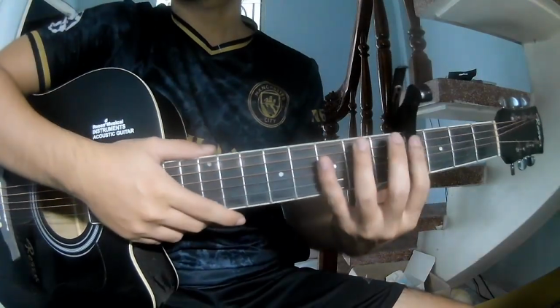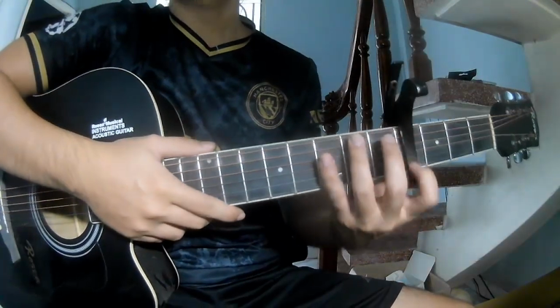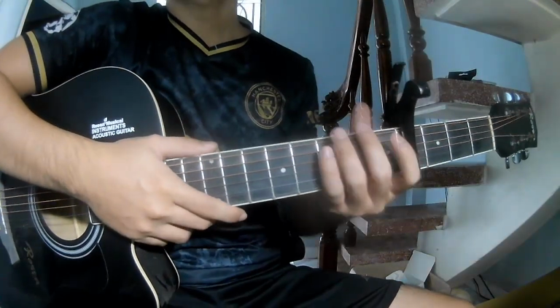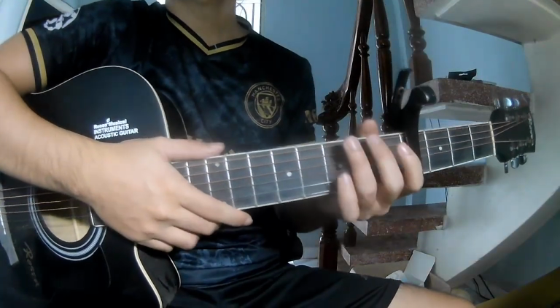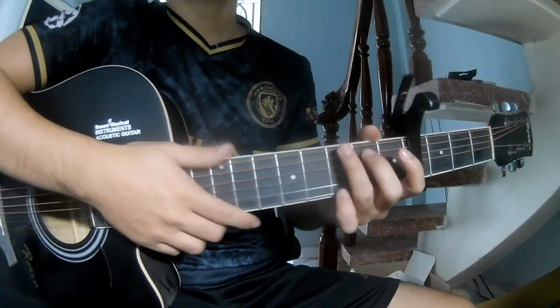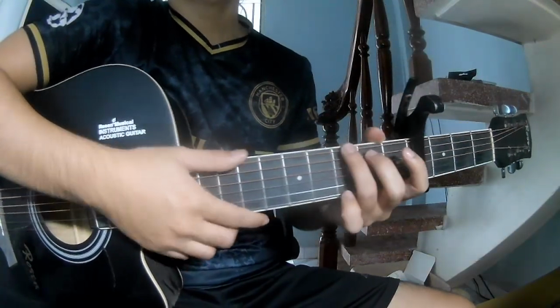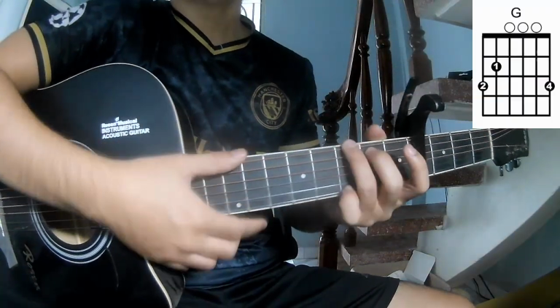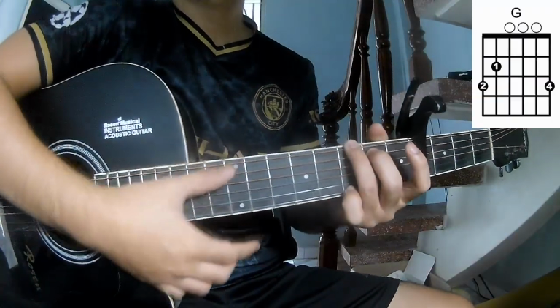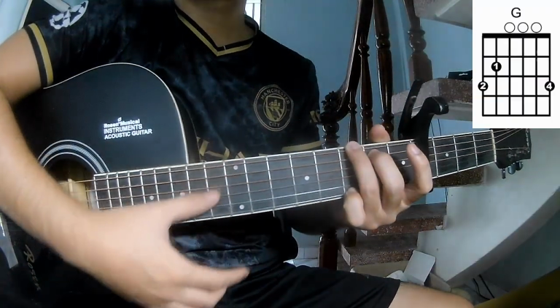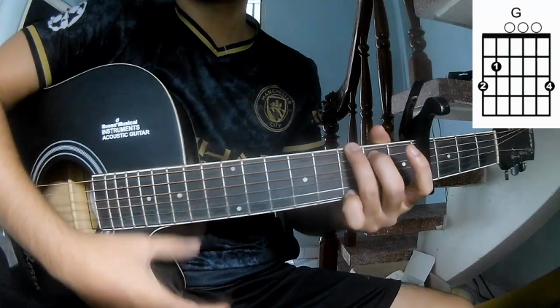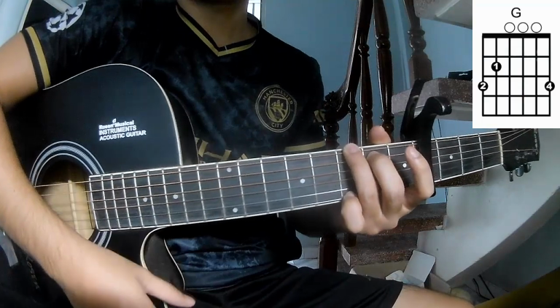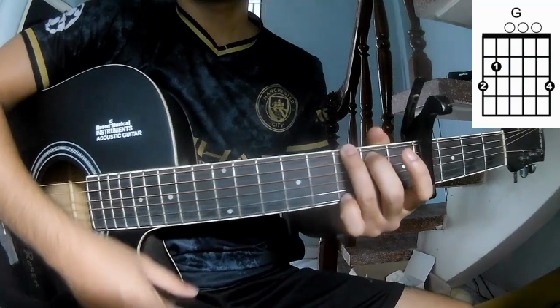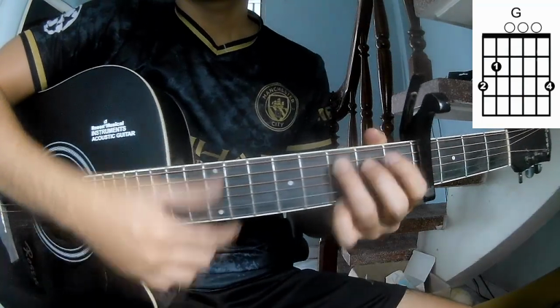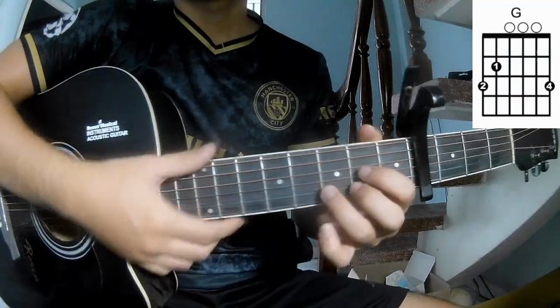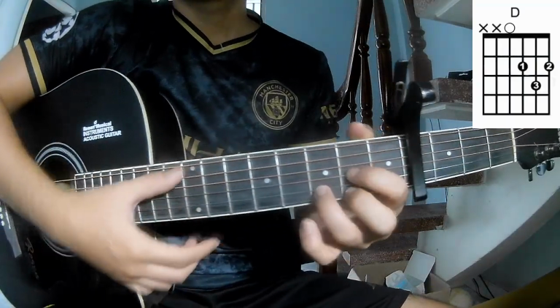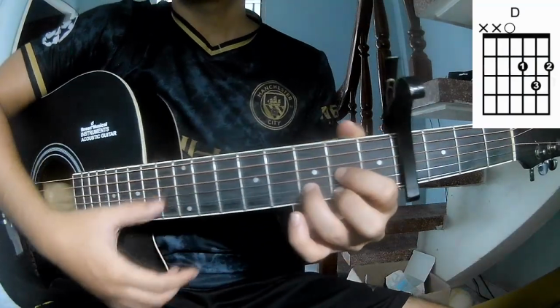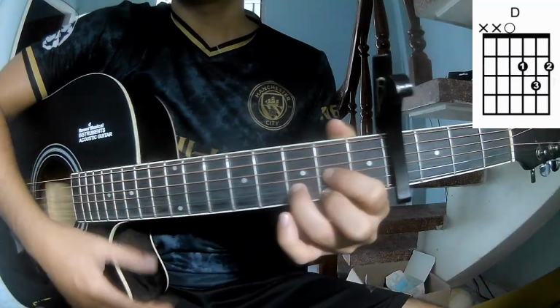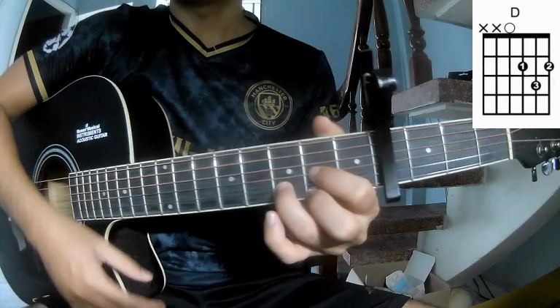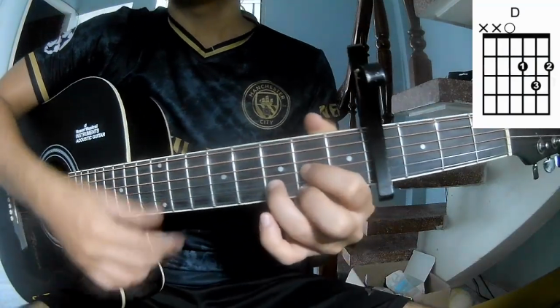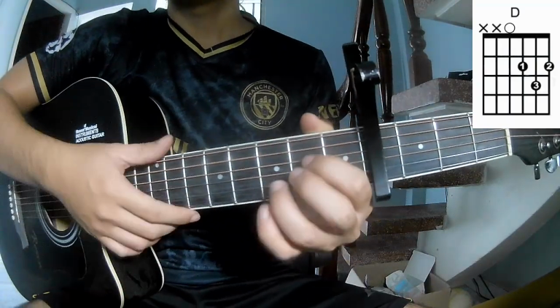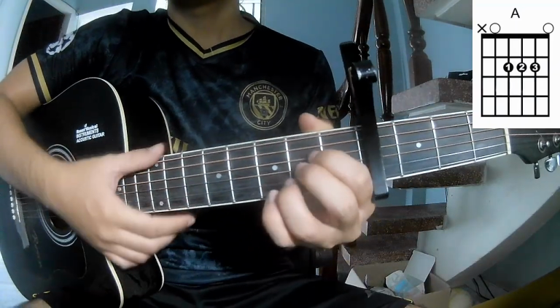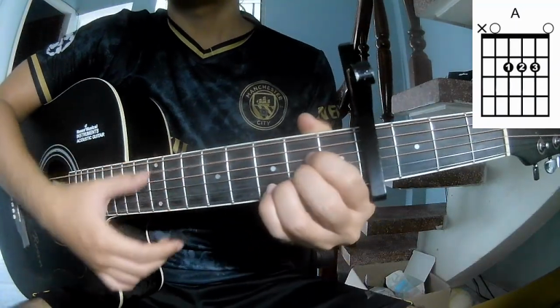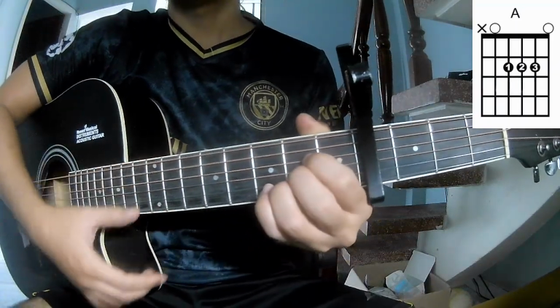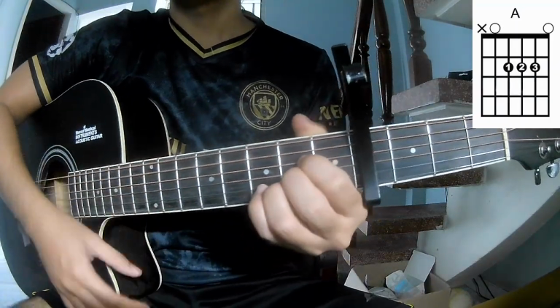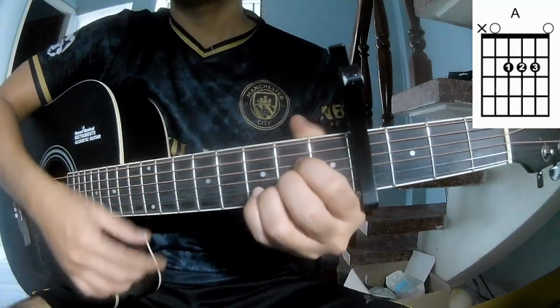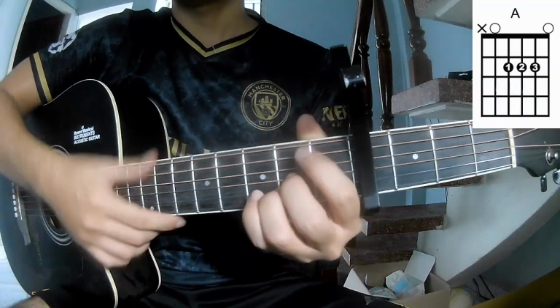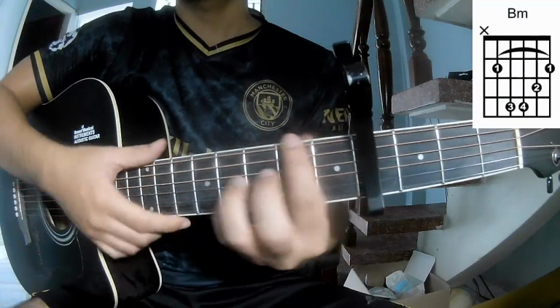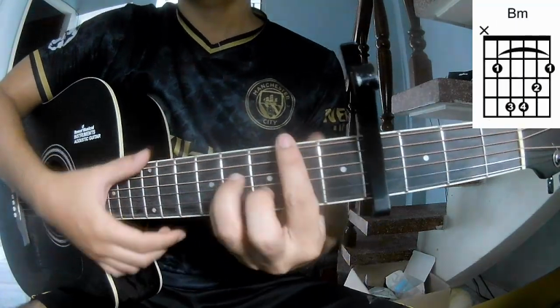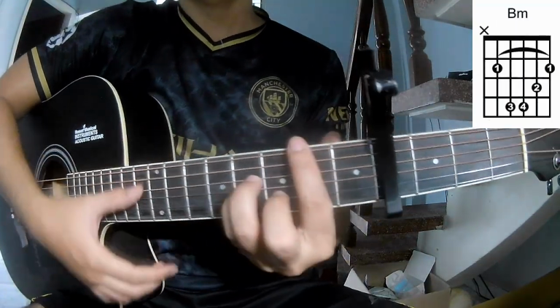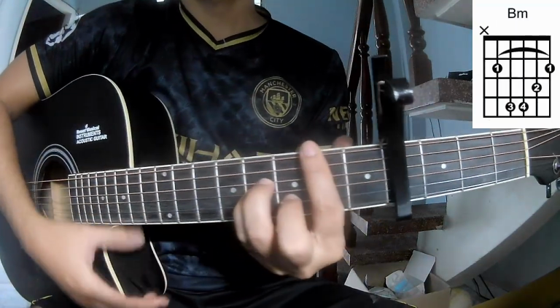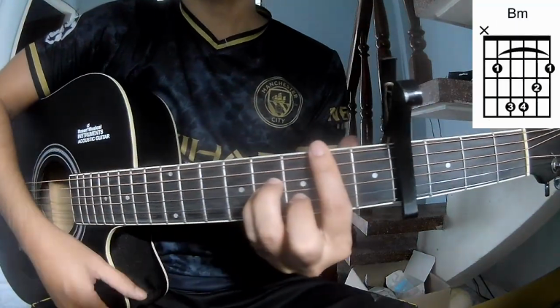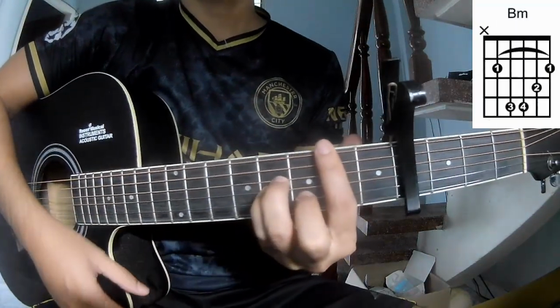So, the chords for this song are: A, G, D, A, and E.